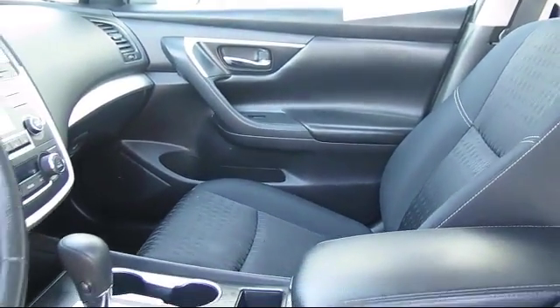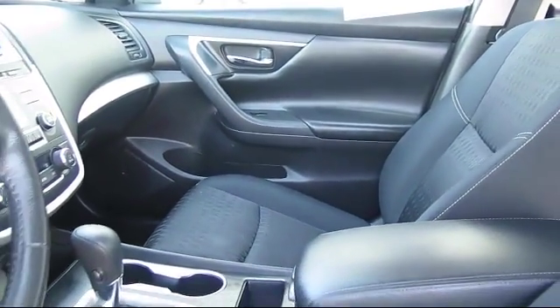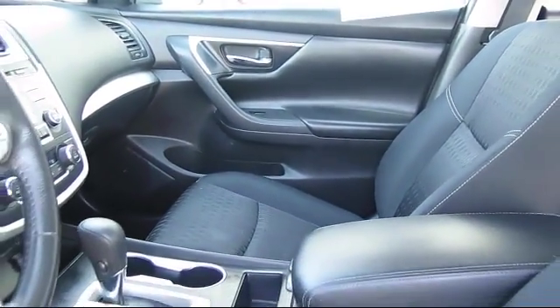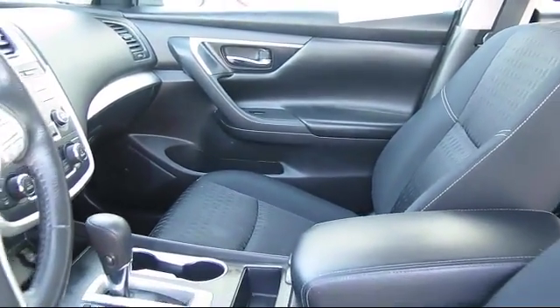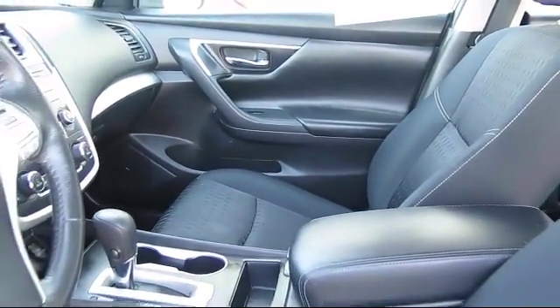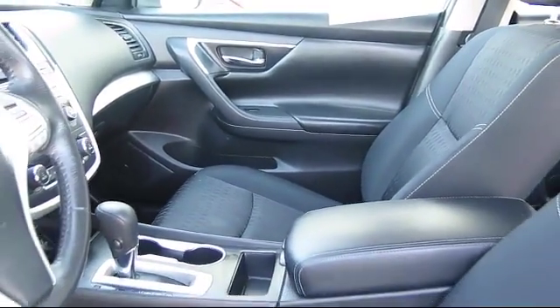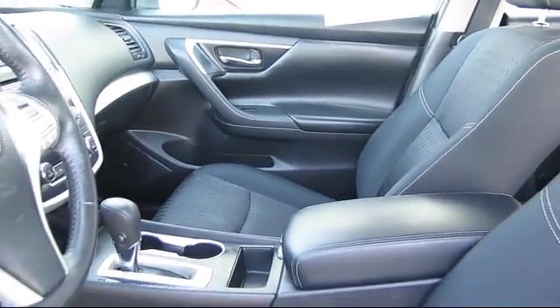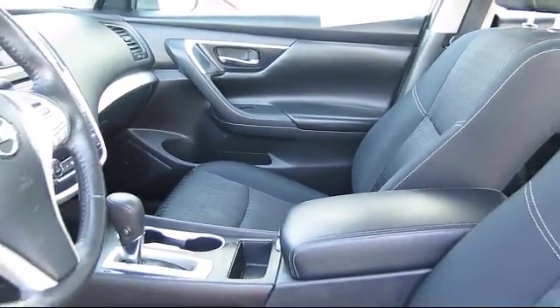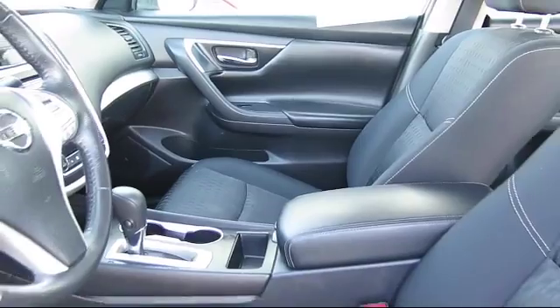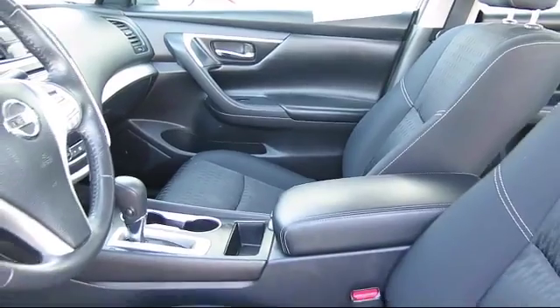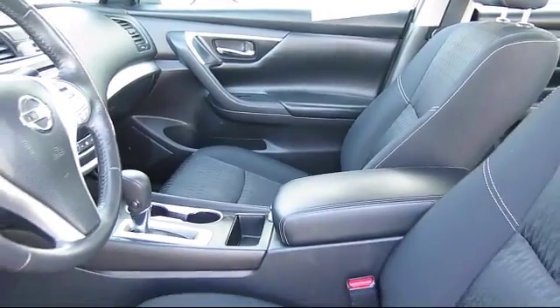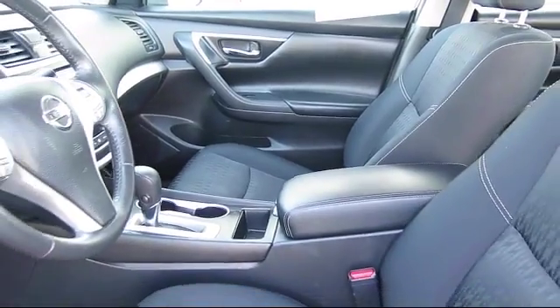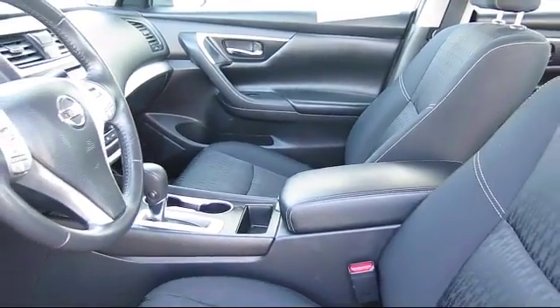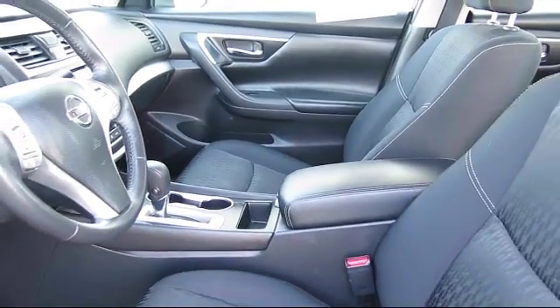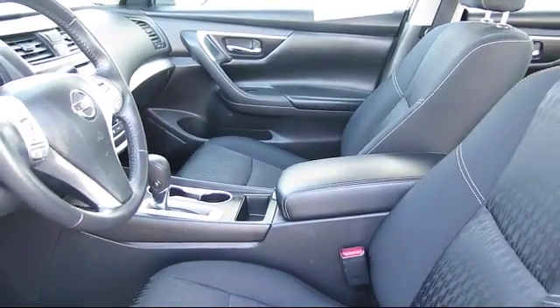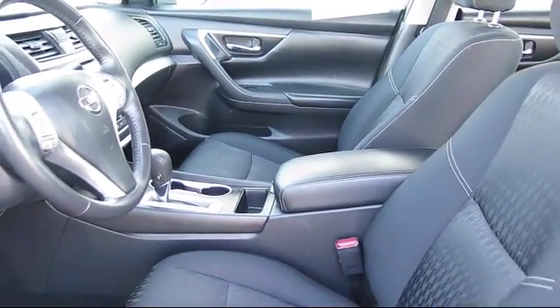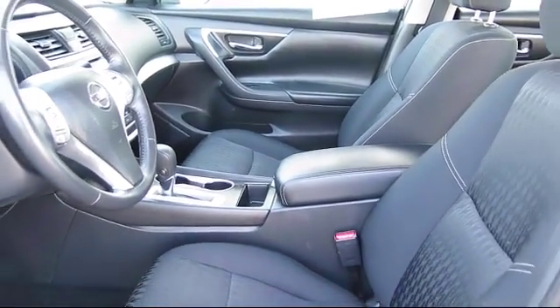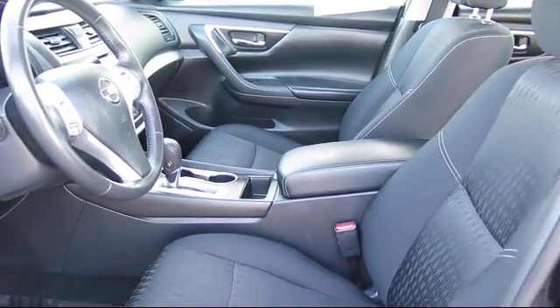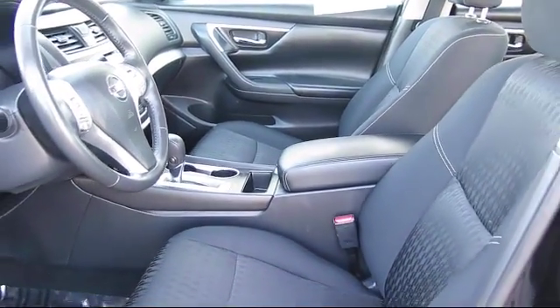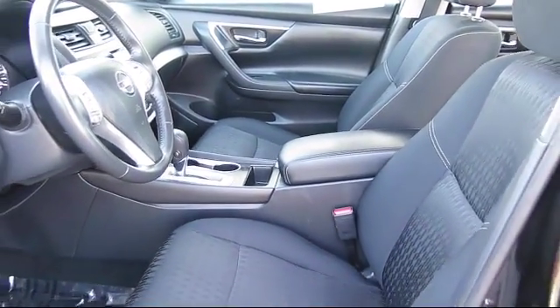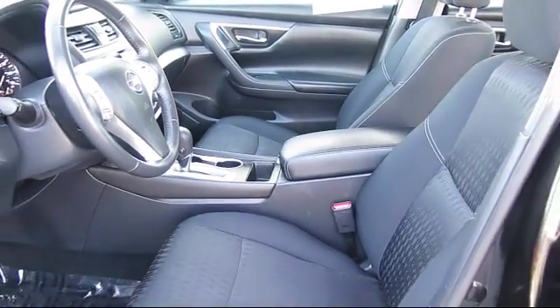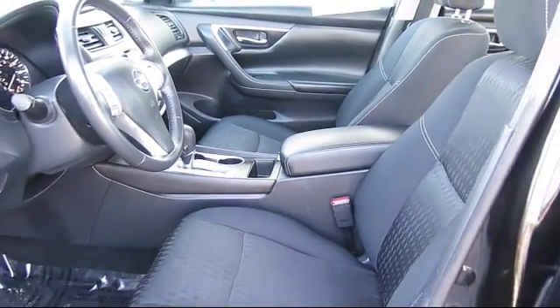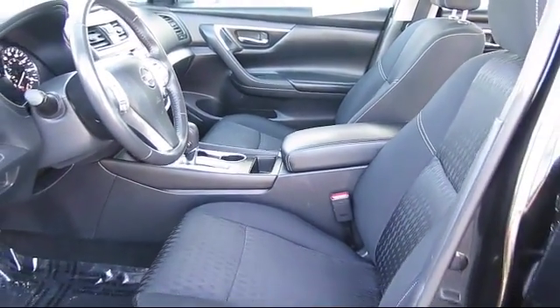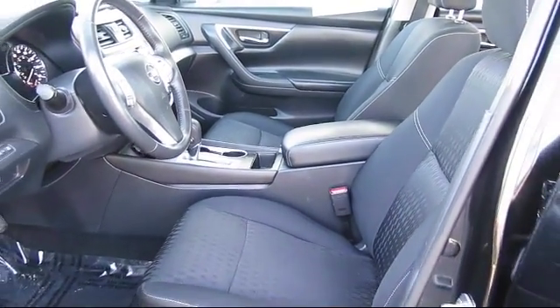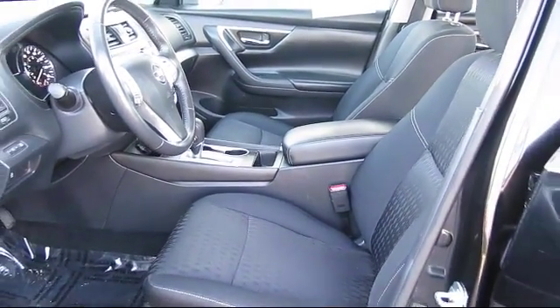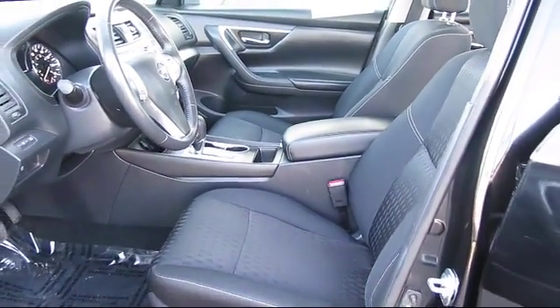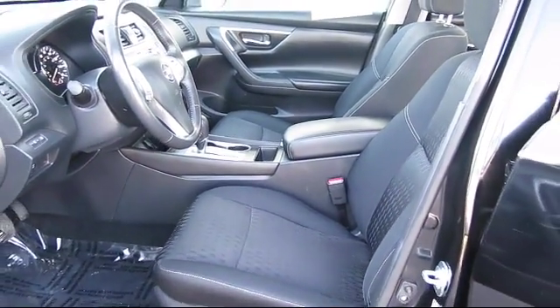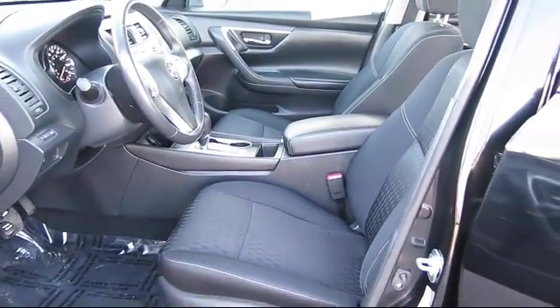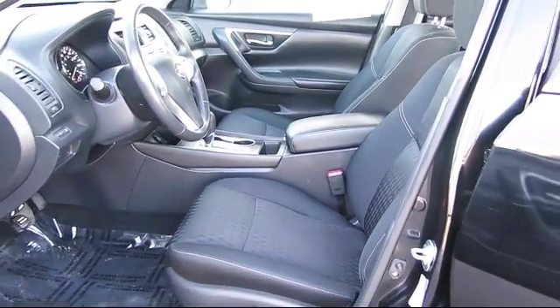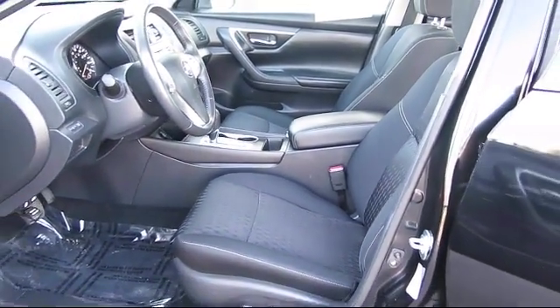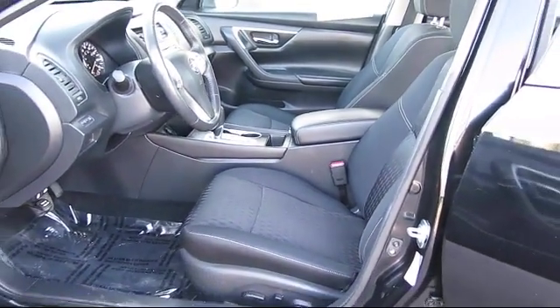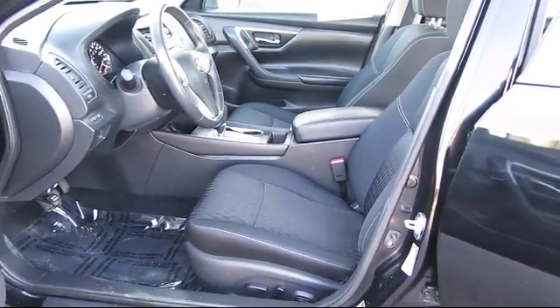So come see us today. Bakersfield Acura is located at 4625 Wible Road in Bakersfield.